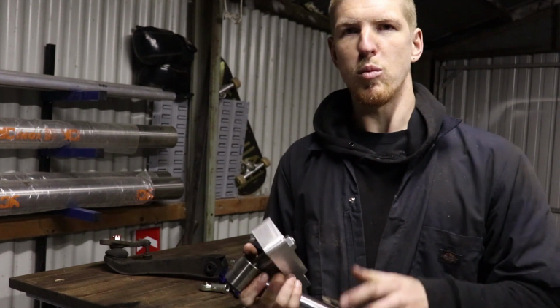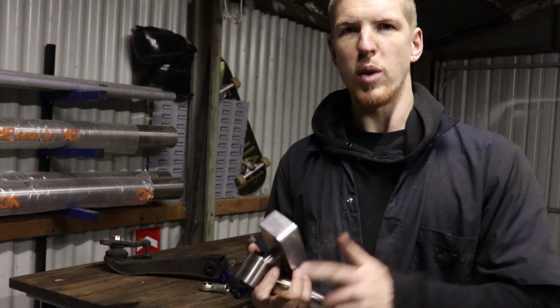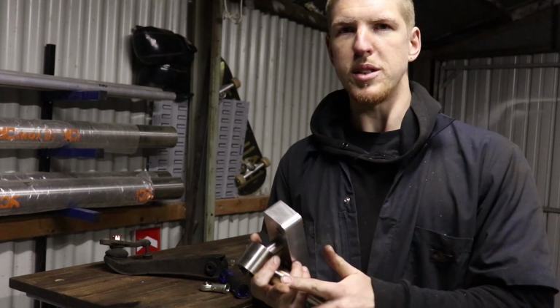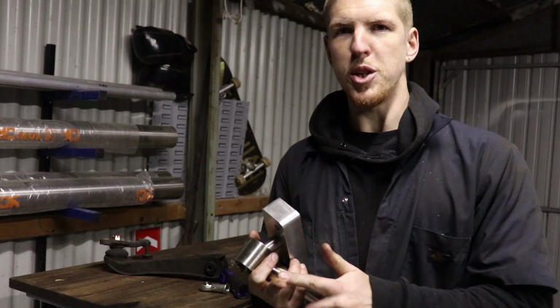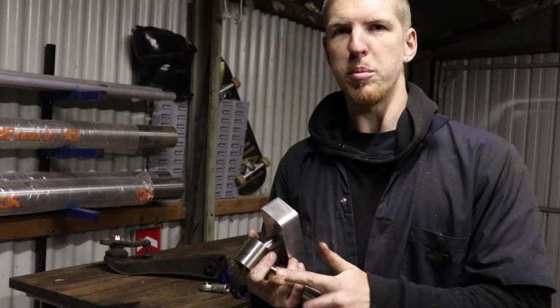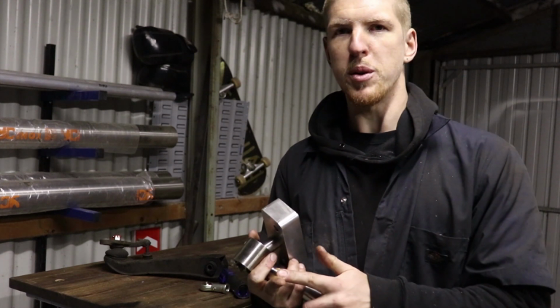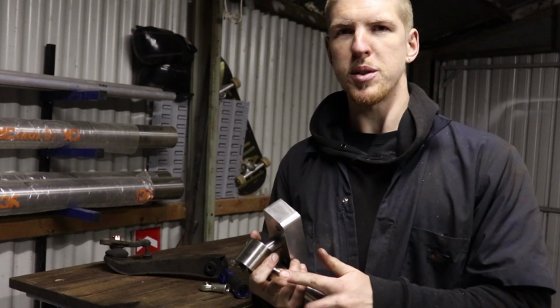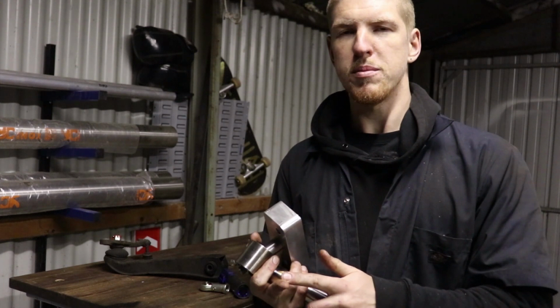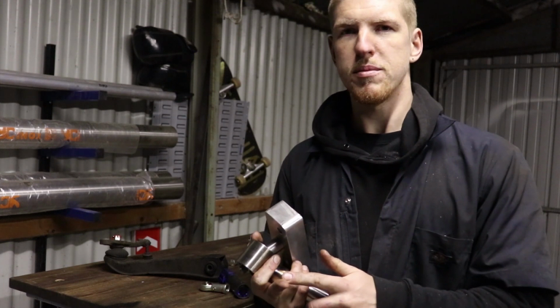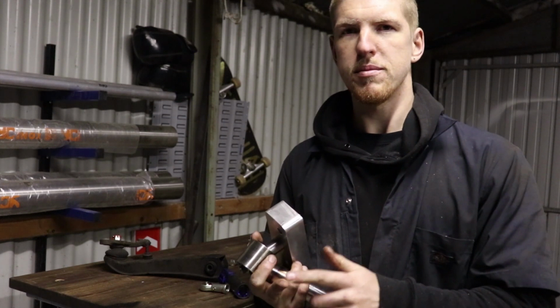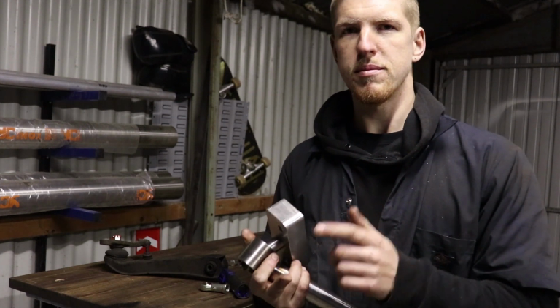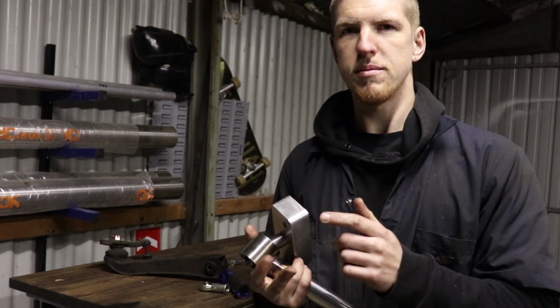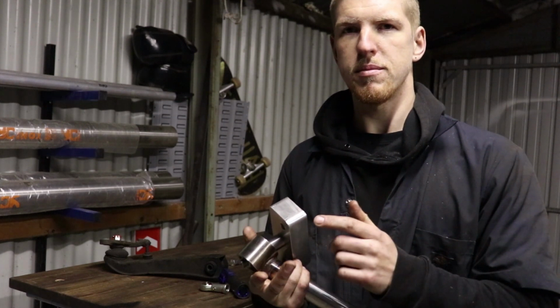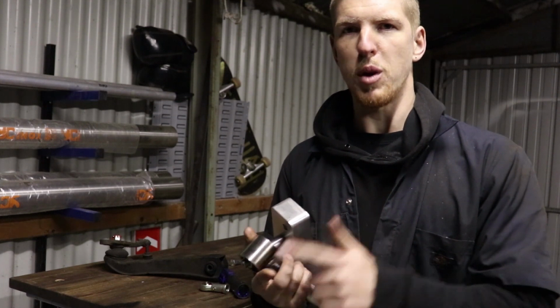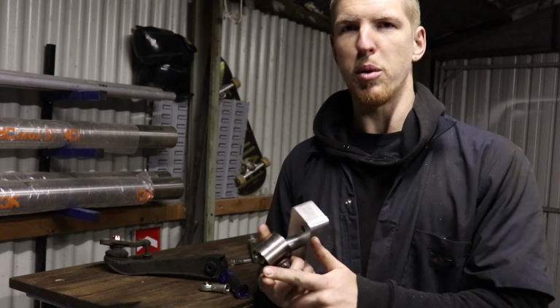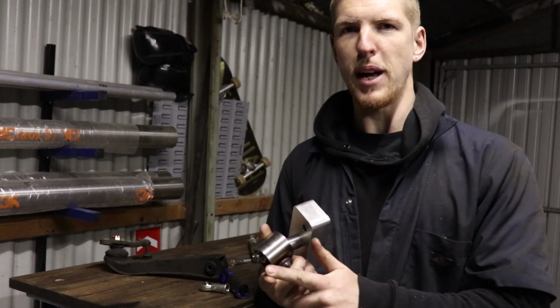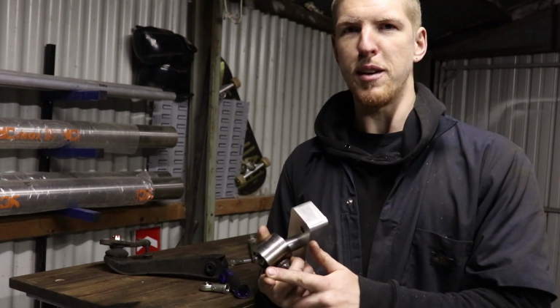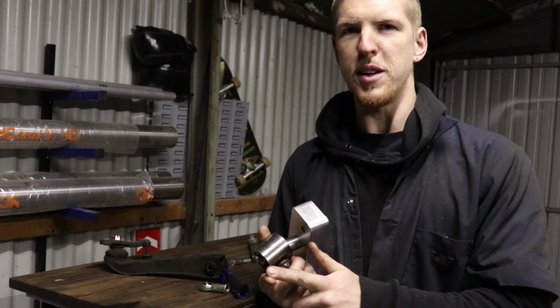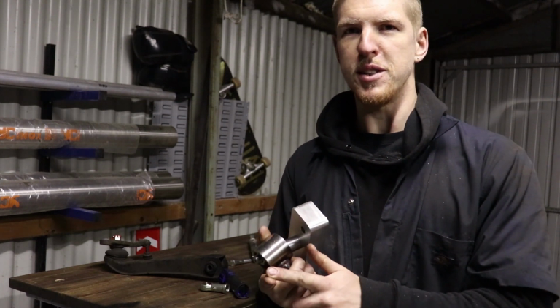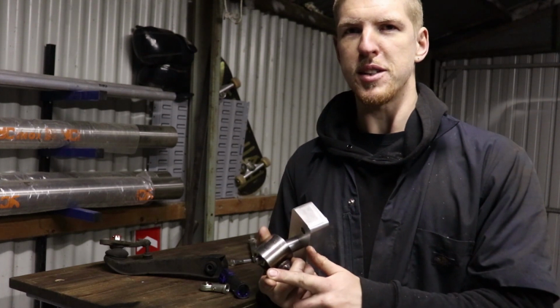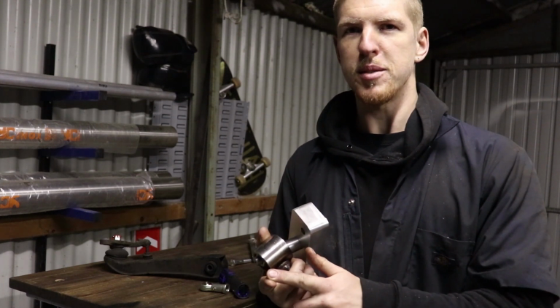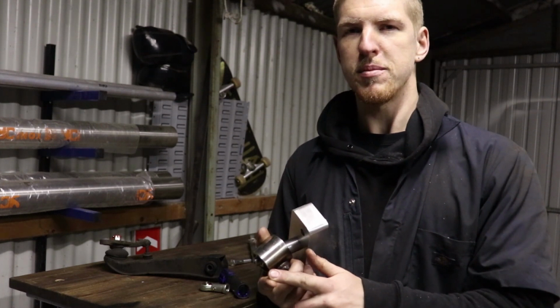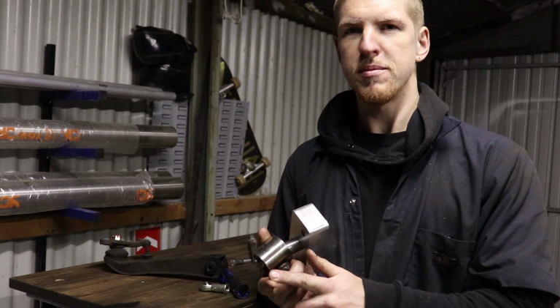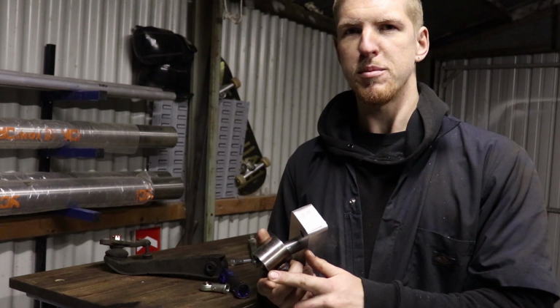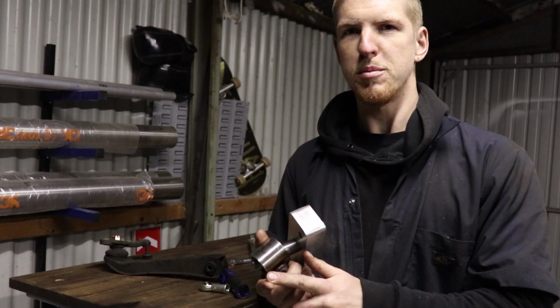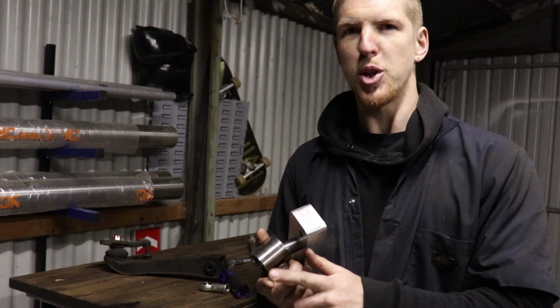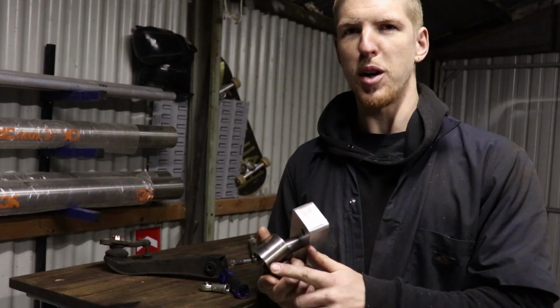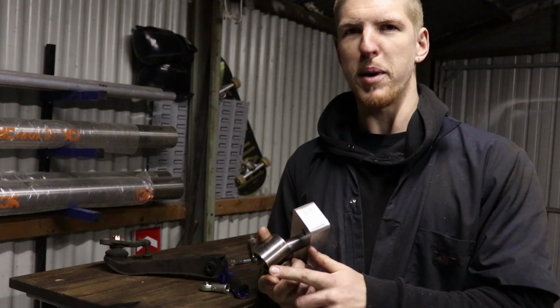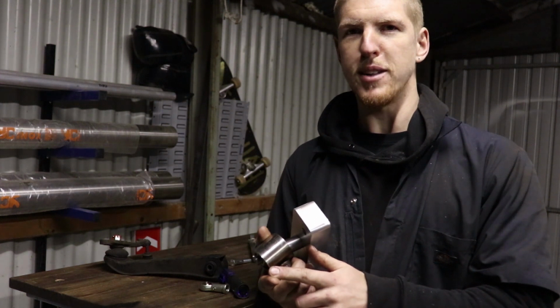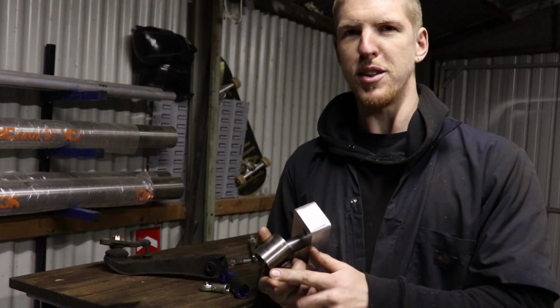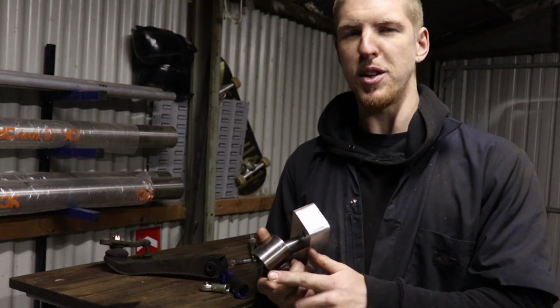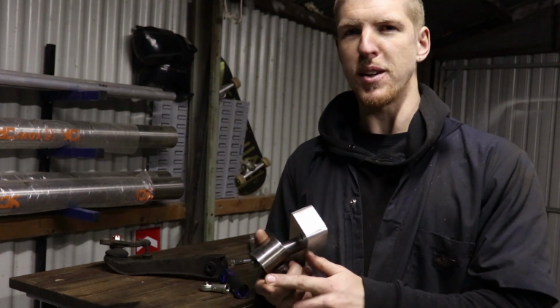Rusty shitbox. 3.8 litre V6. Shawnee parts and engineering.